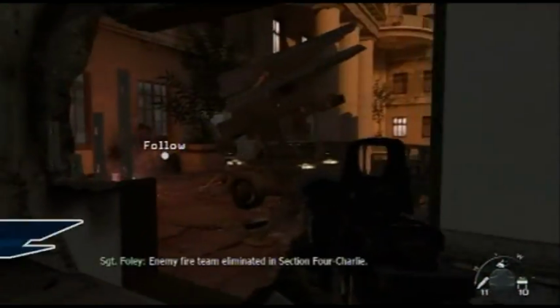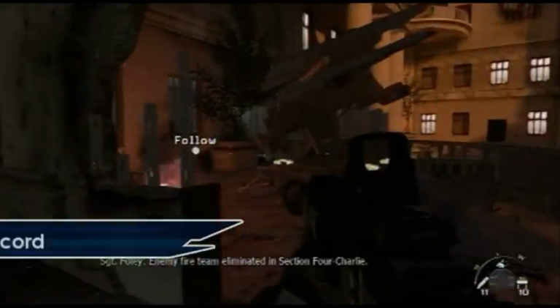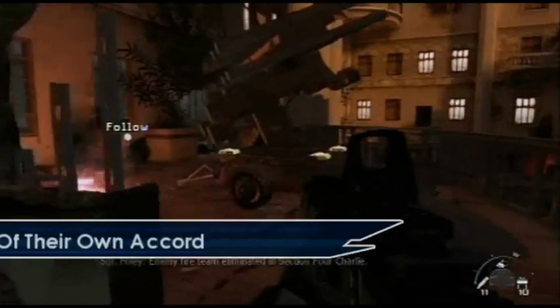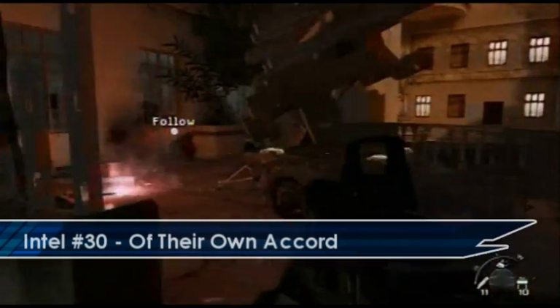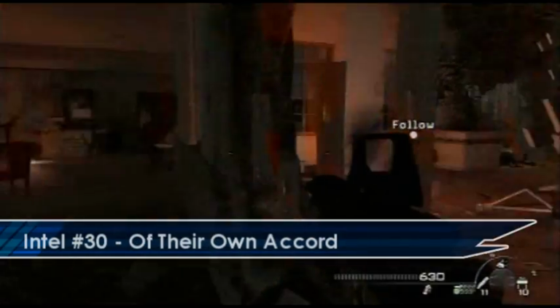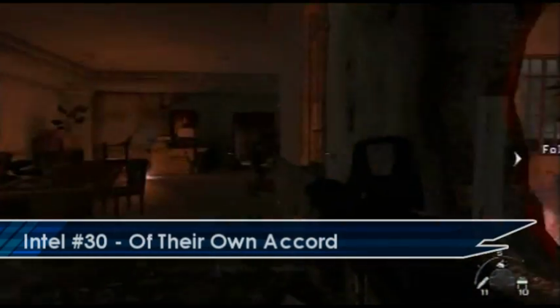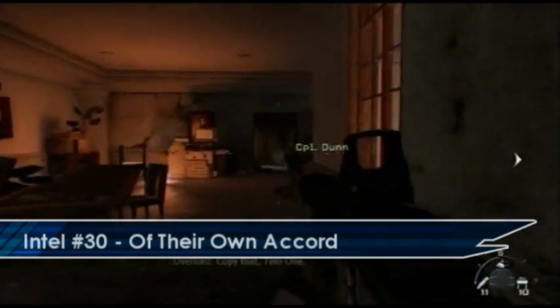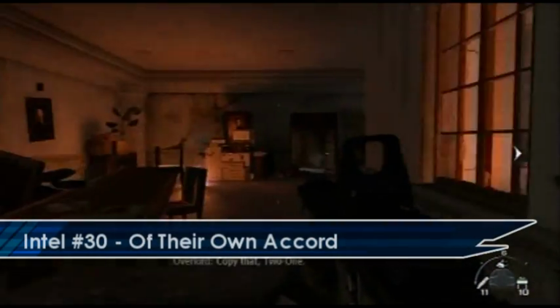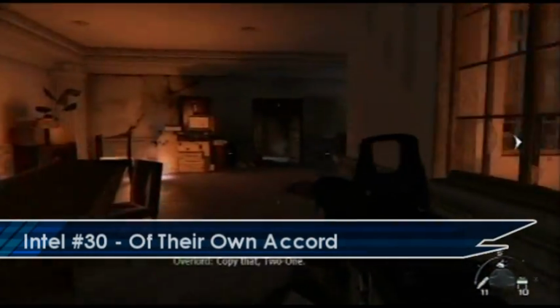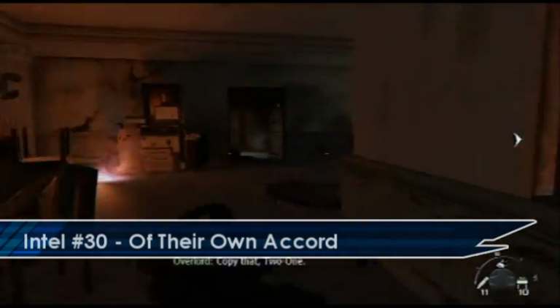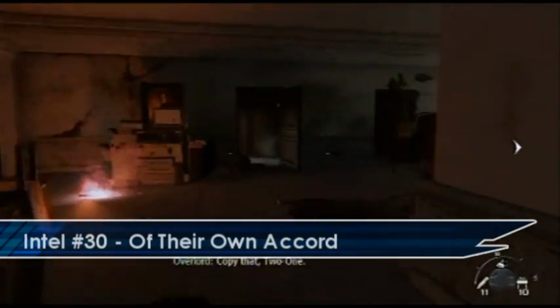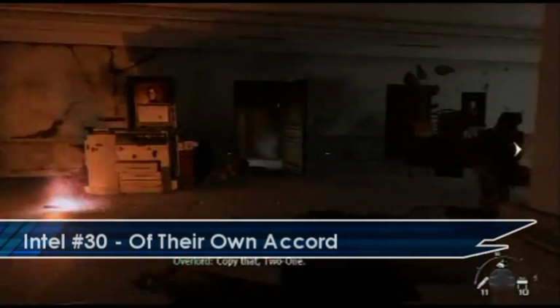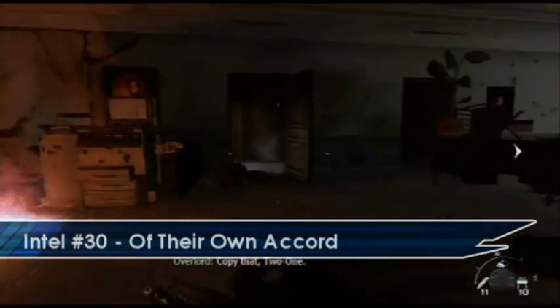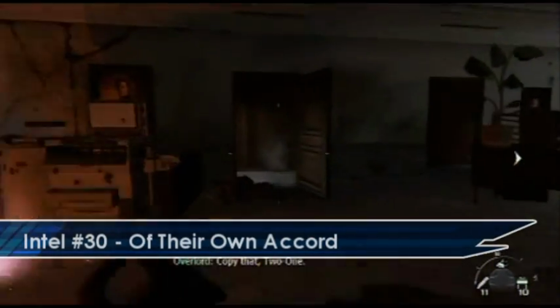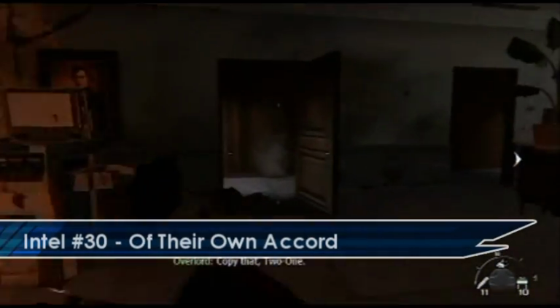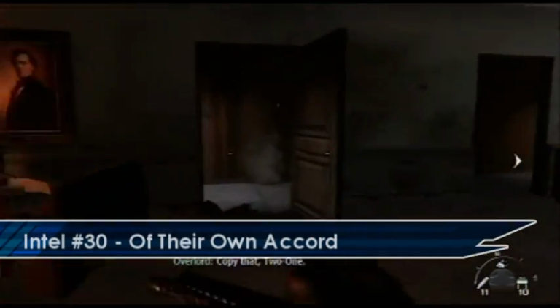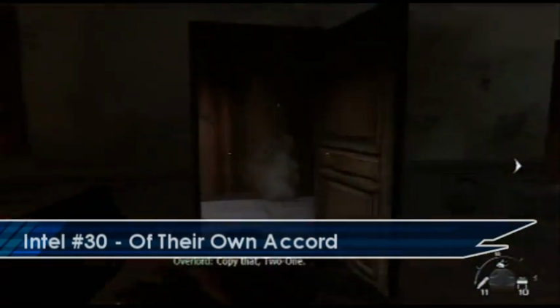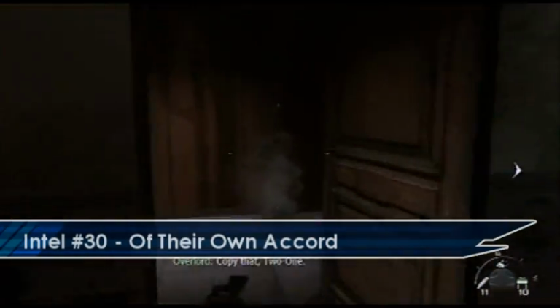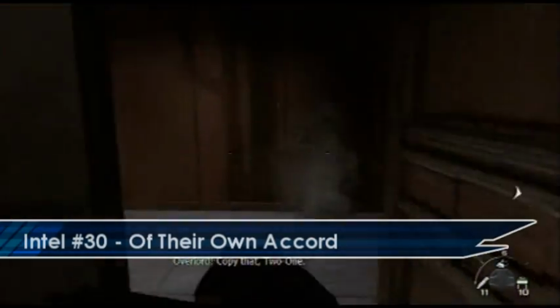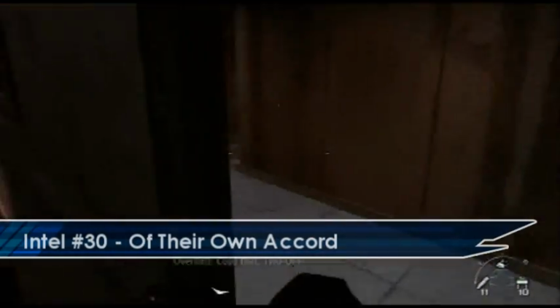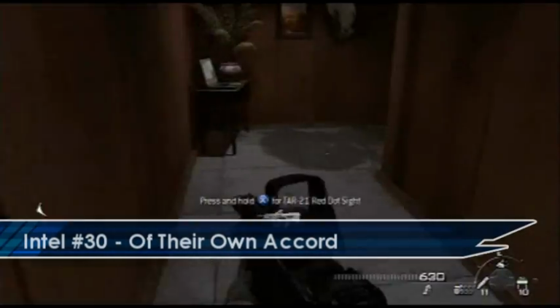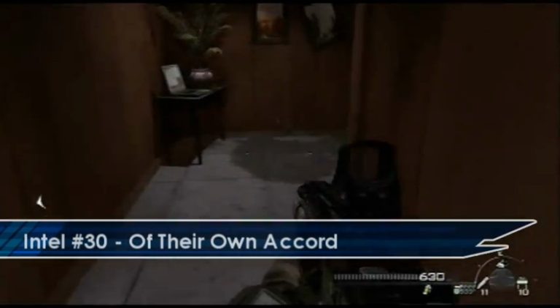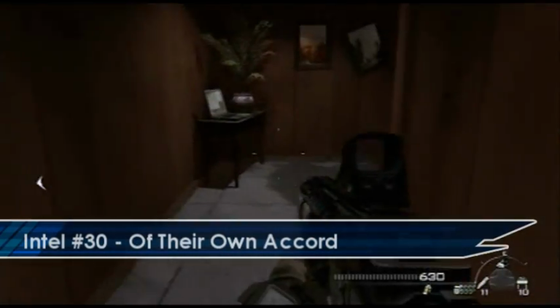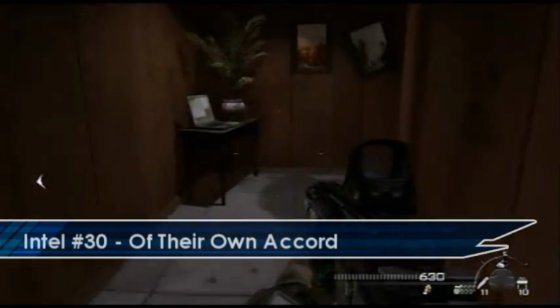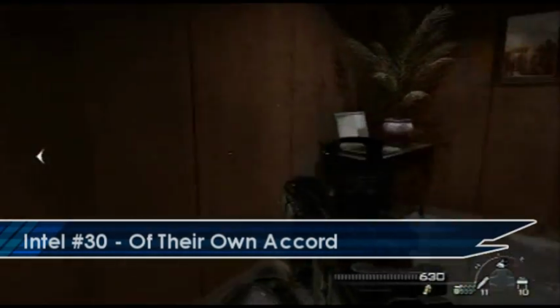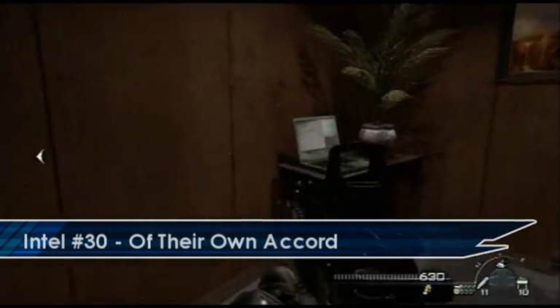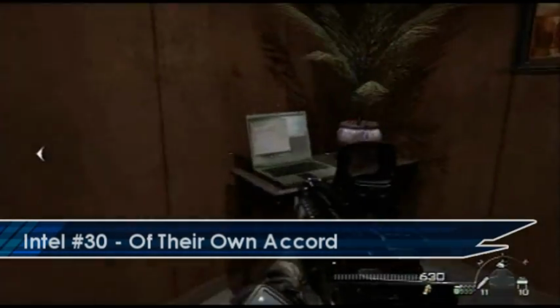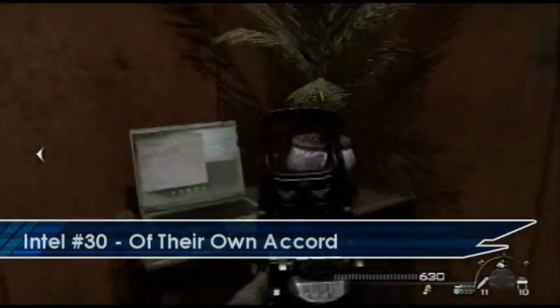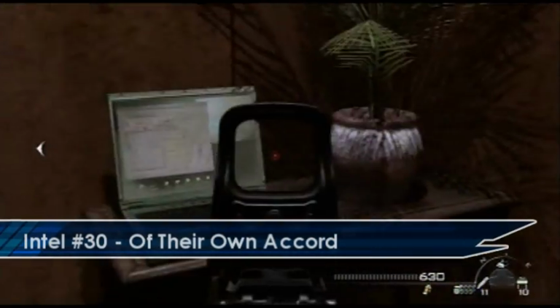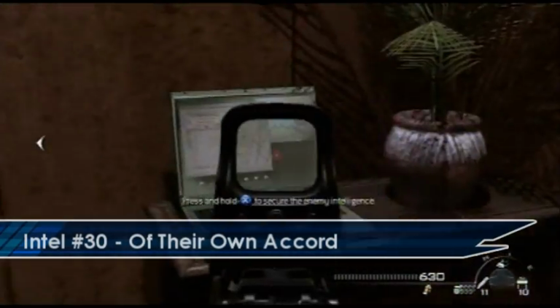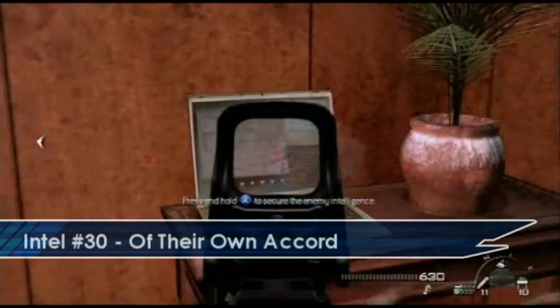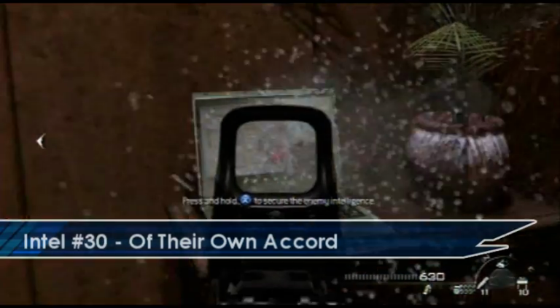Later on in the level, just before you destroy the missile launcher, if you turn left and go down into this little room here you'll find your Intel.